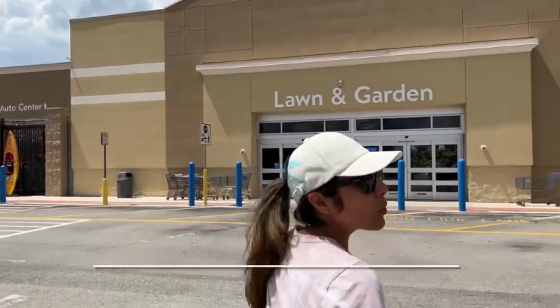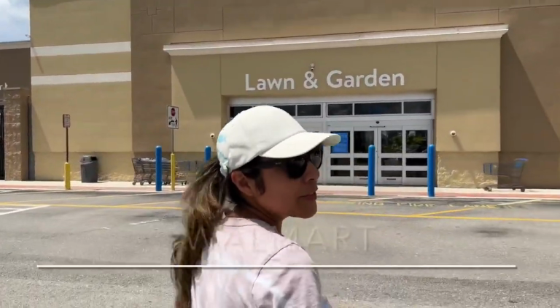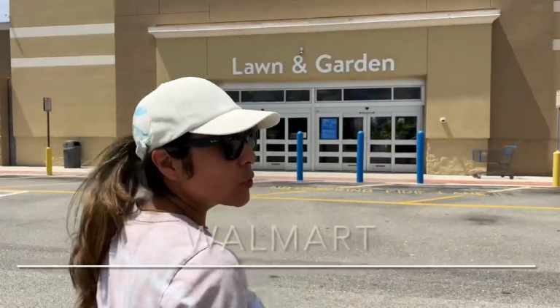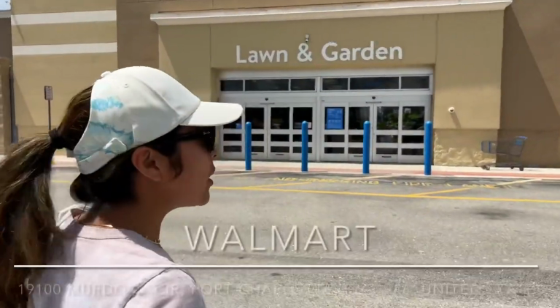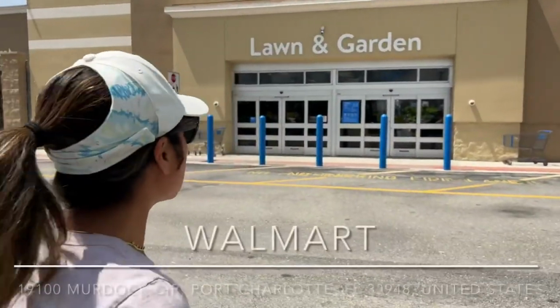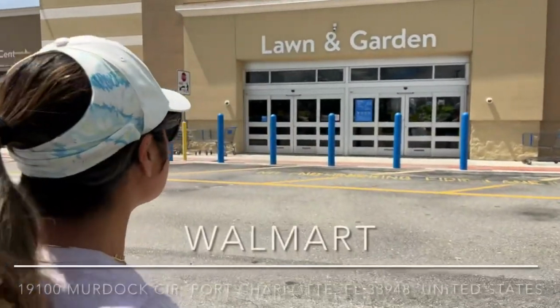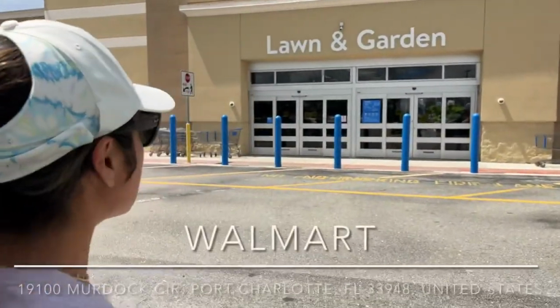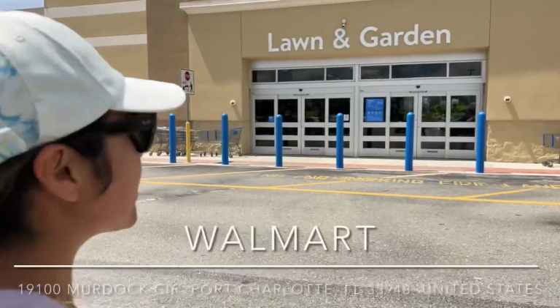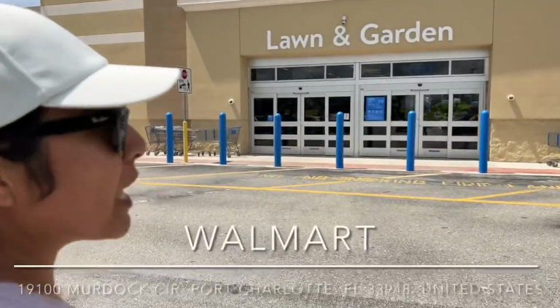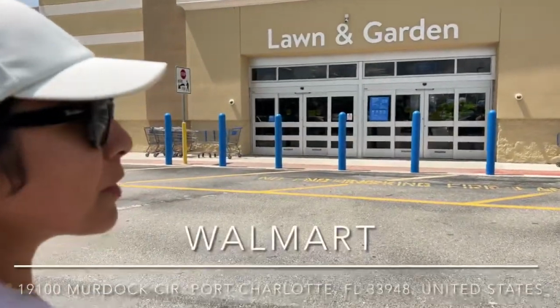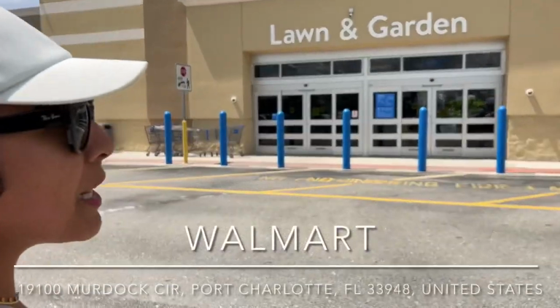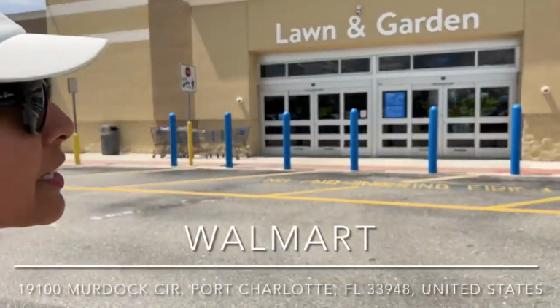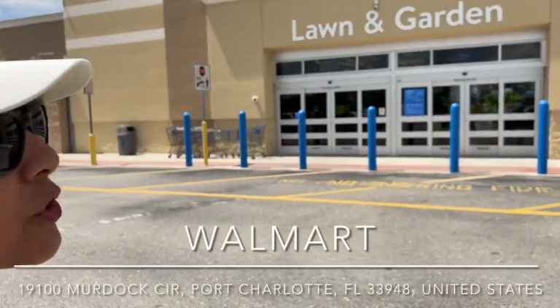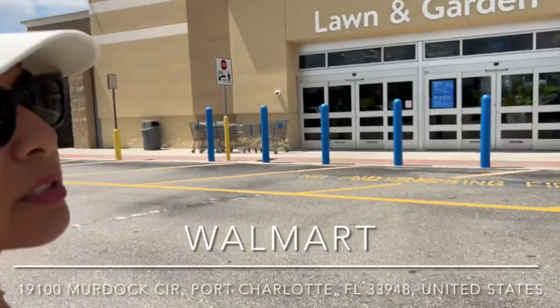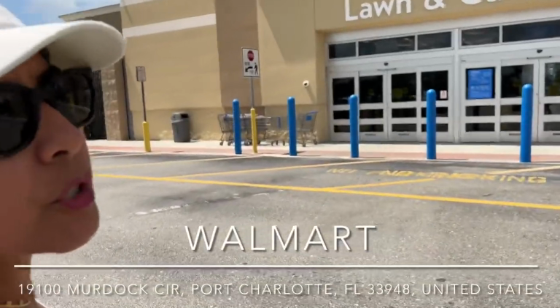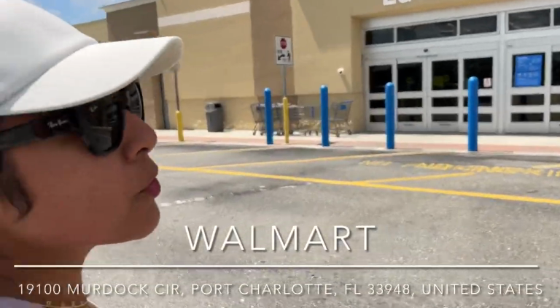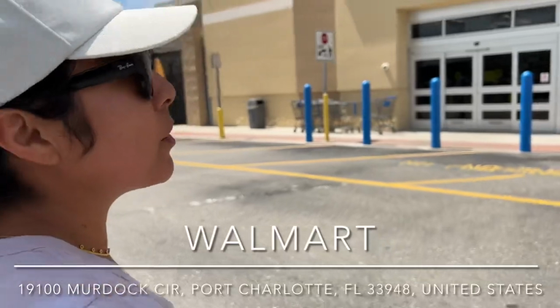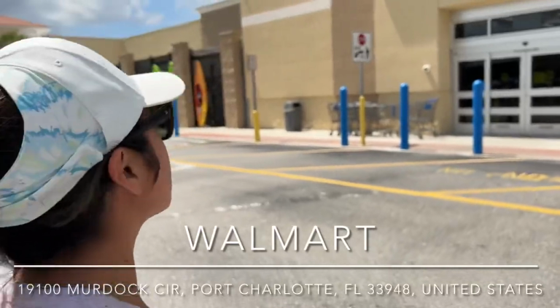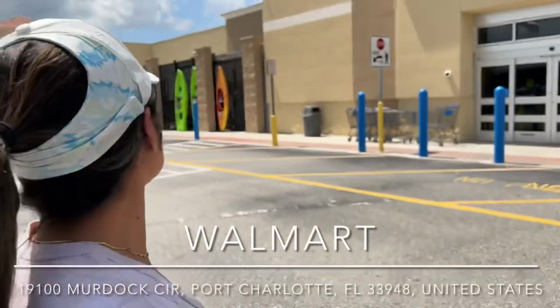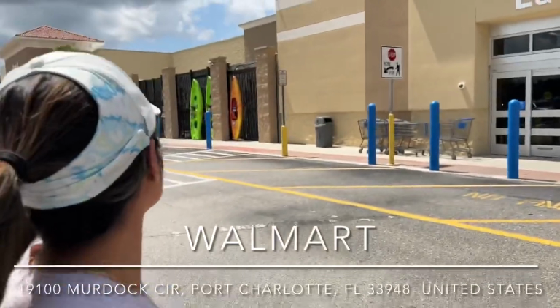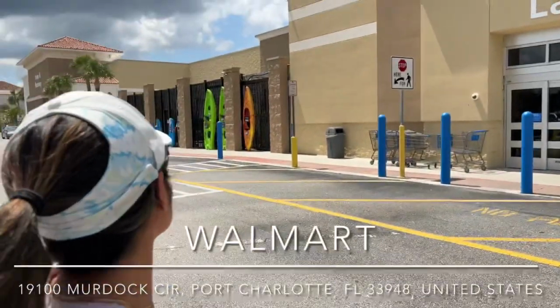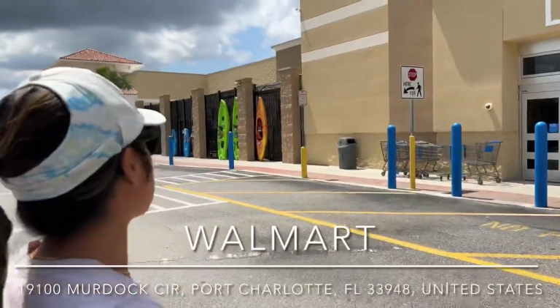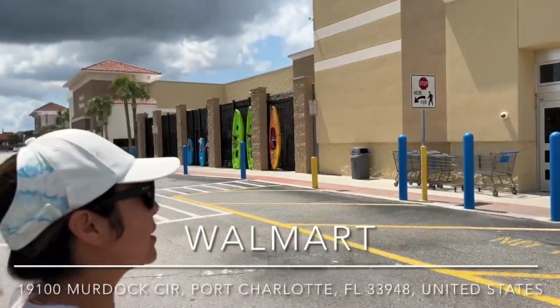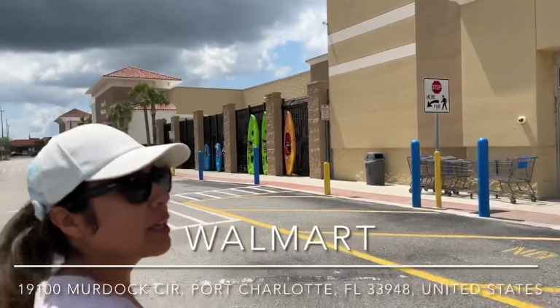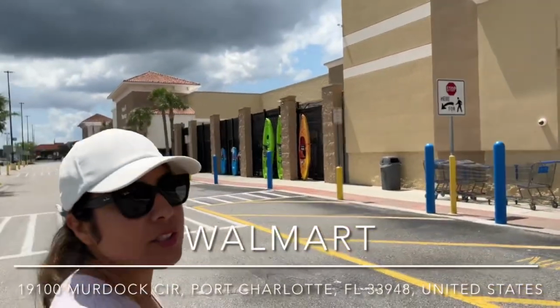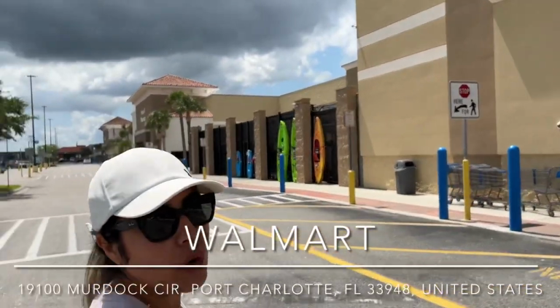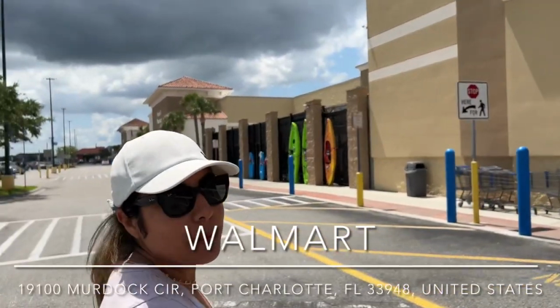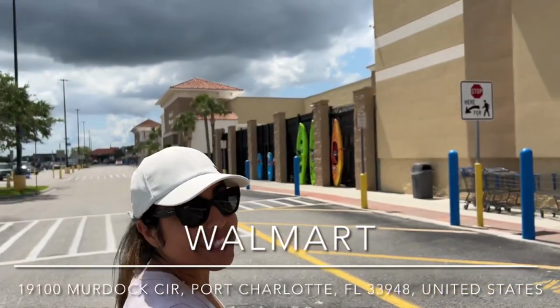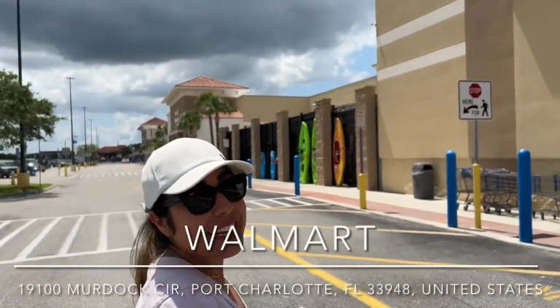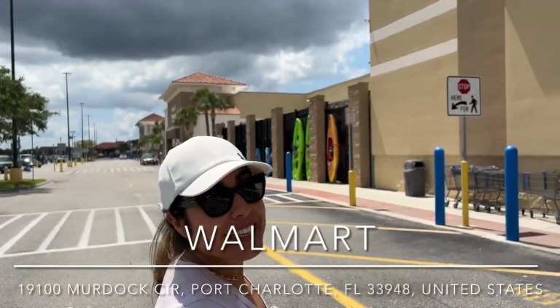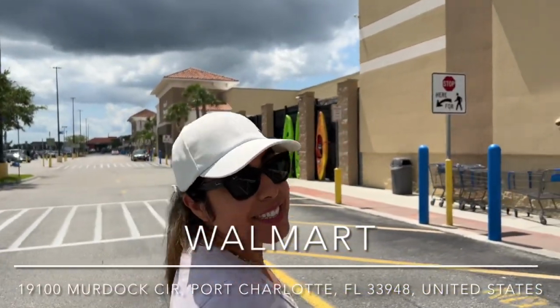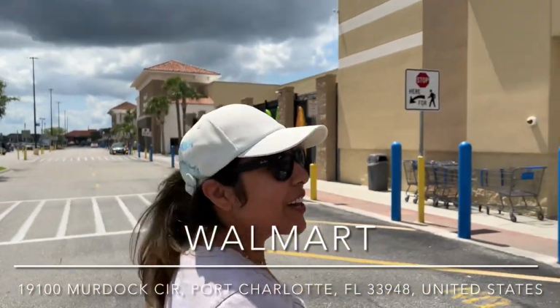Arriving at Walmart. Let's see what they have in the plant section. This is a beautiful Walmart. I'm excited — let's go.